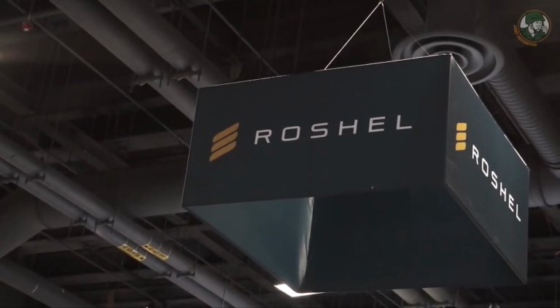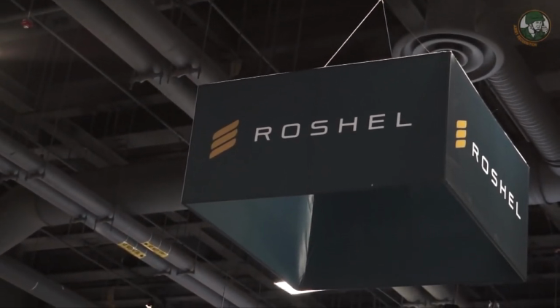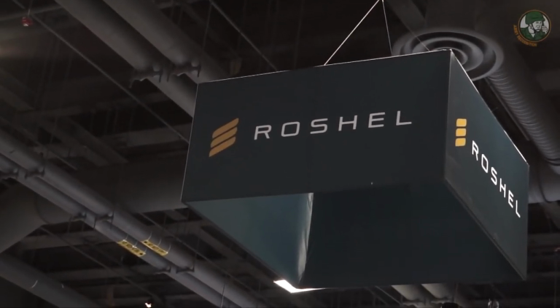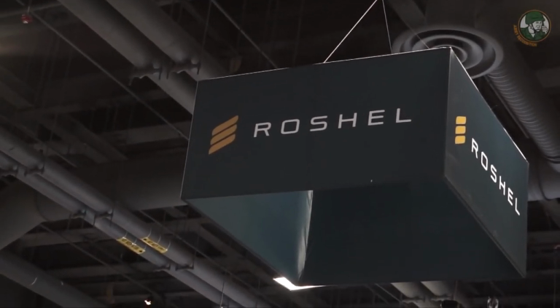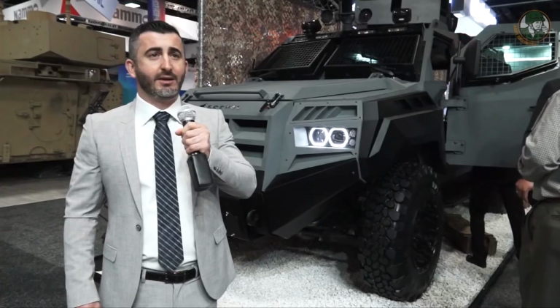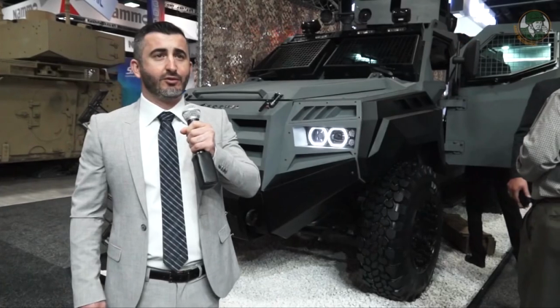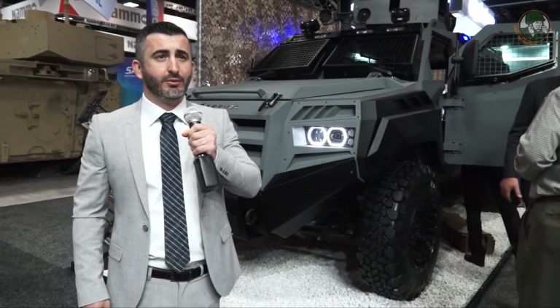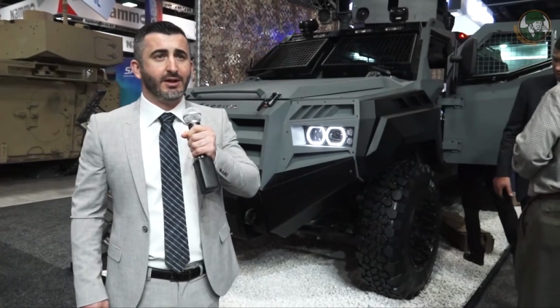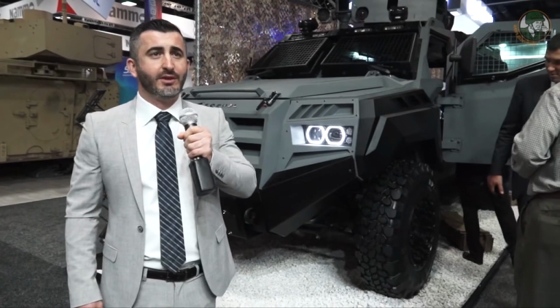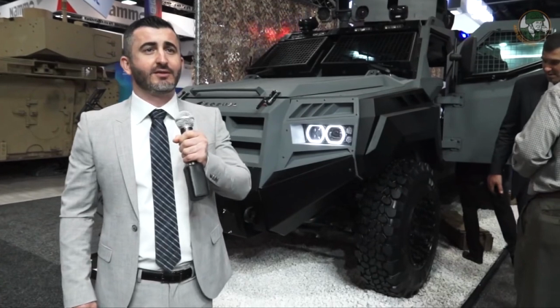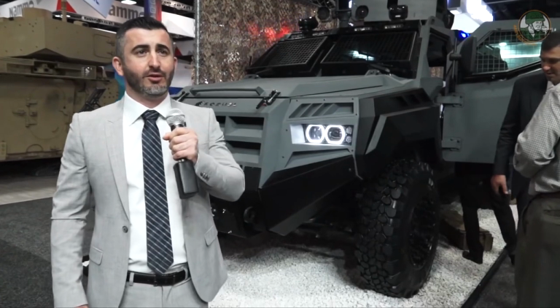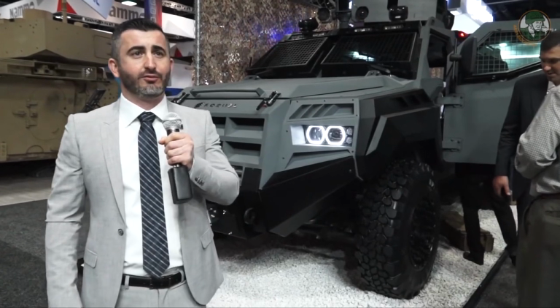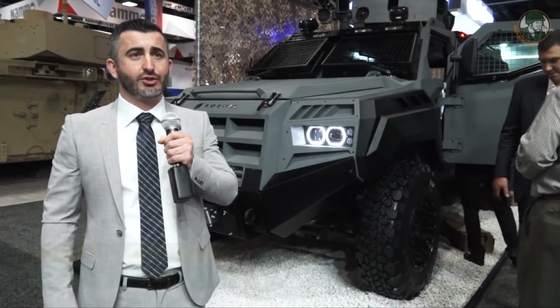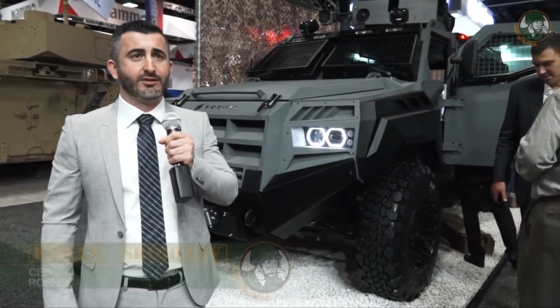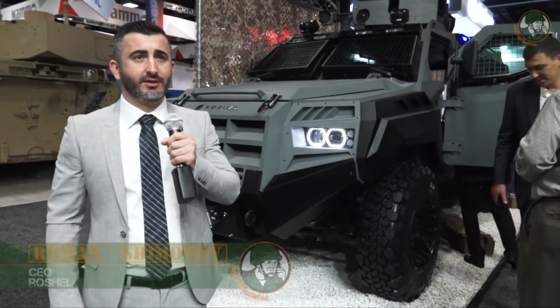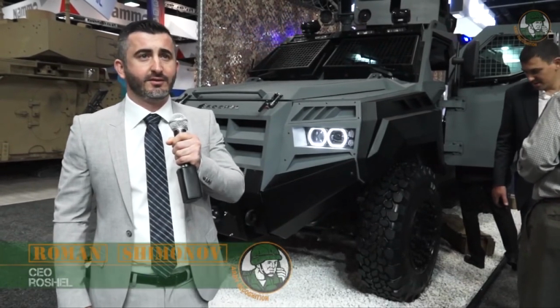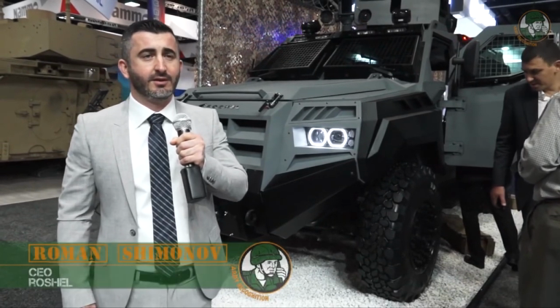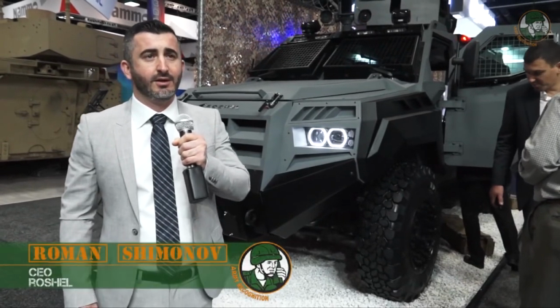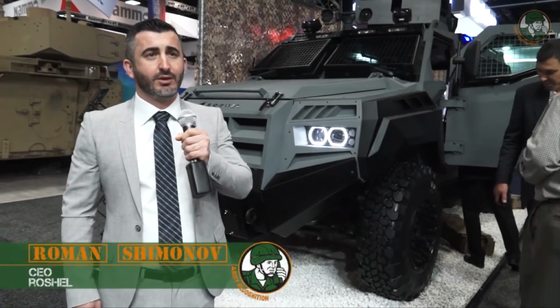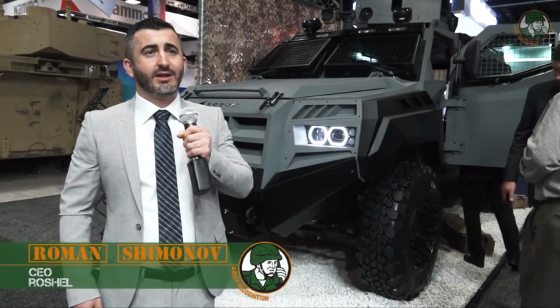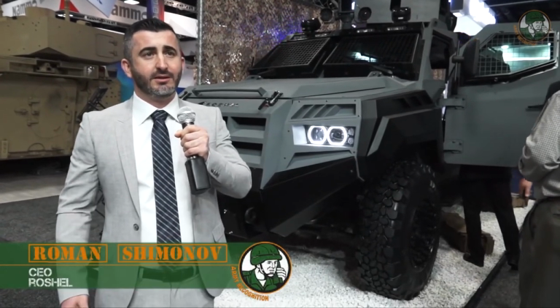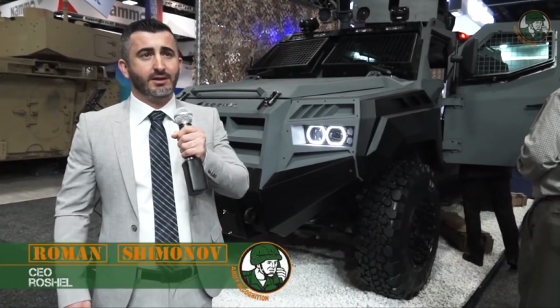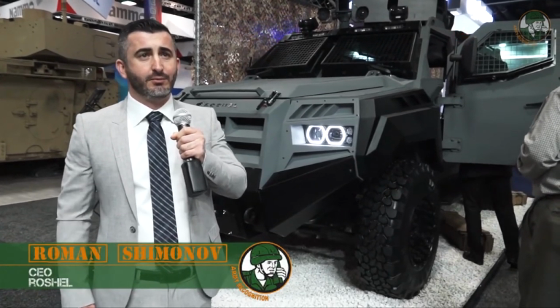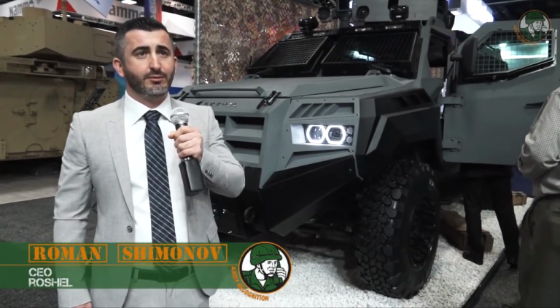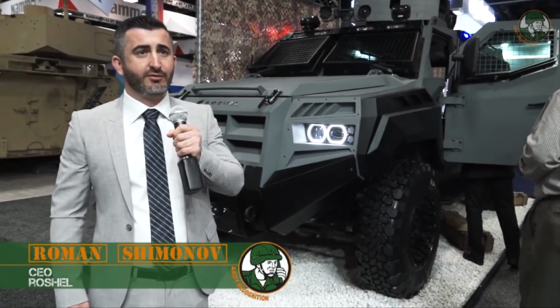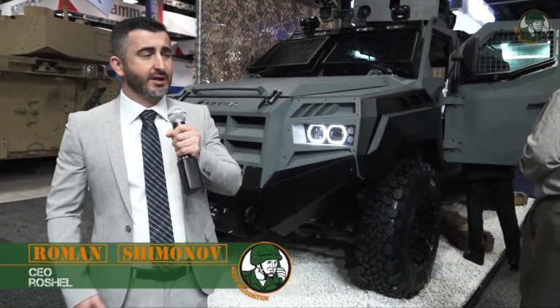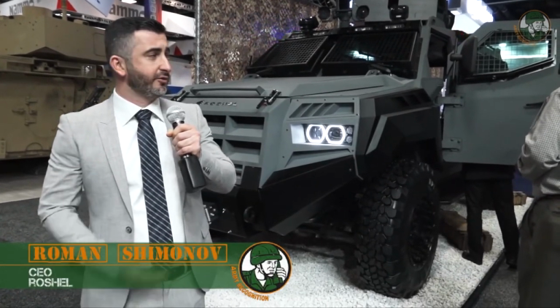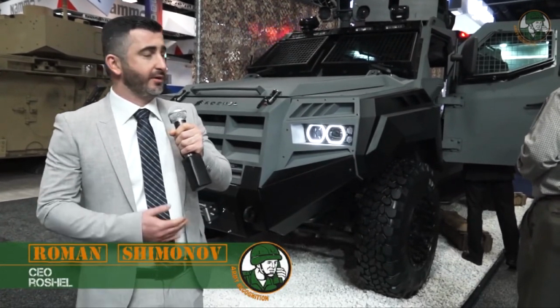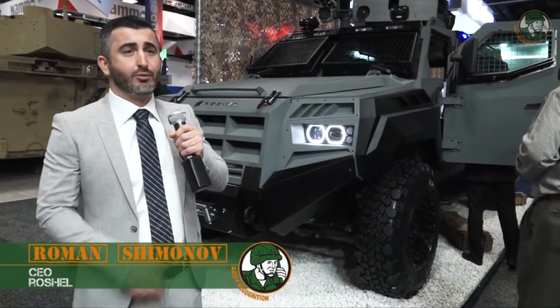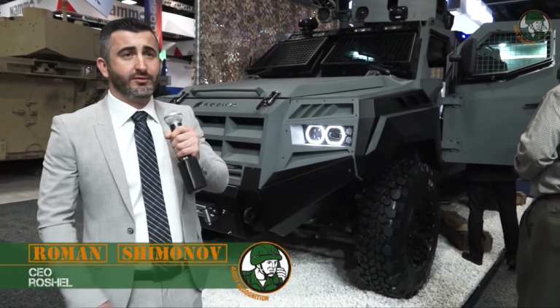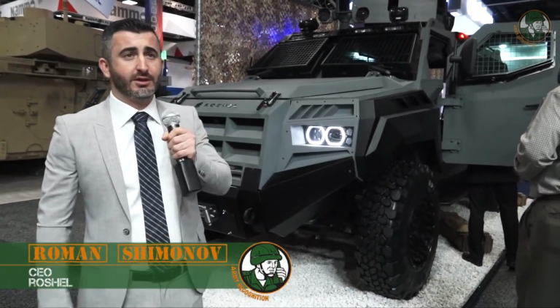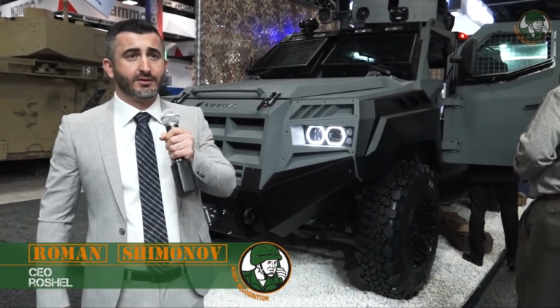My name is Roman. I'm the CEO of Rochelle Defense. We're a Canadian company and manufacturer of armored vehicles.